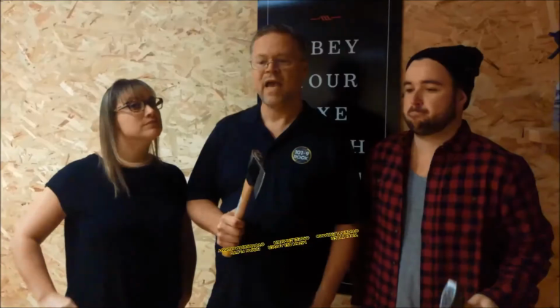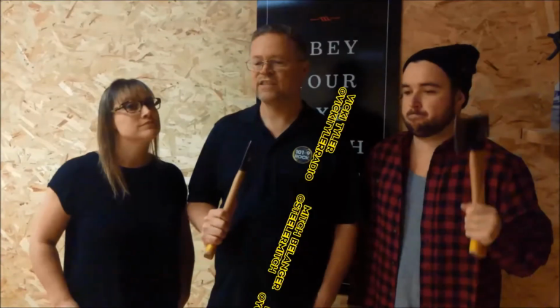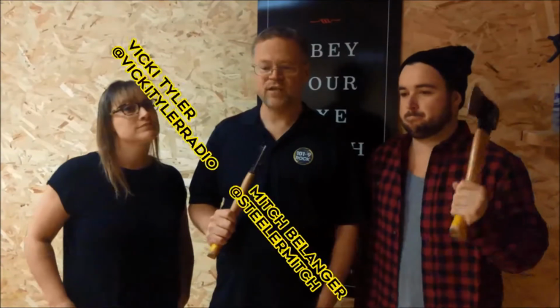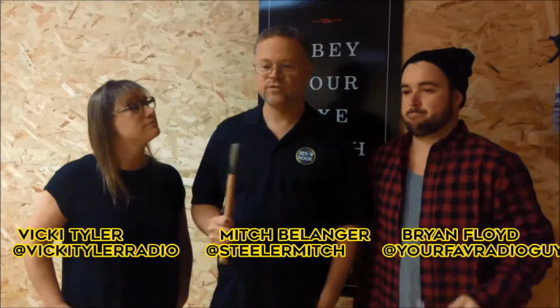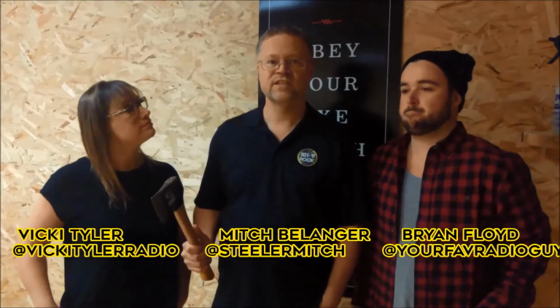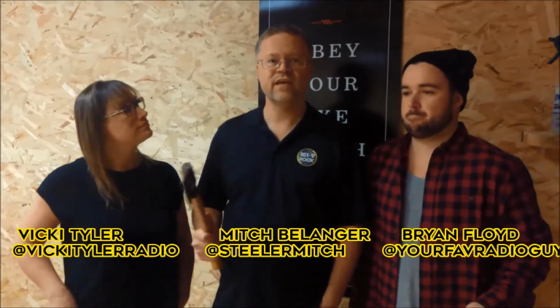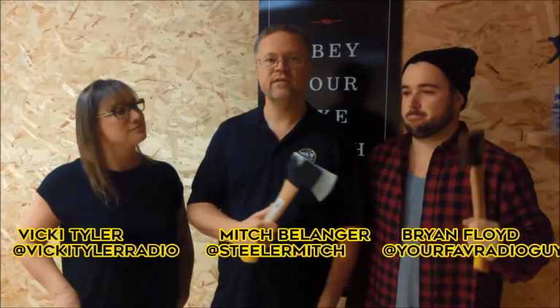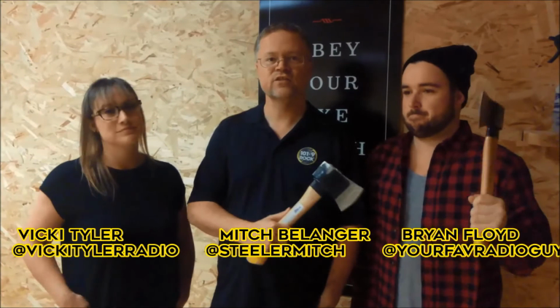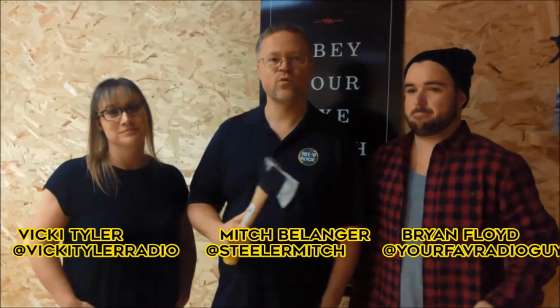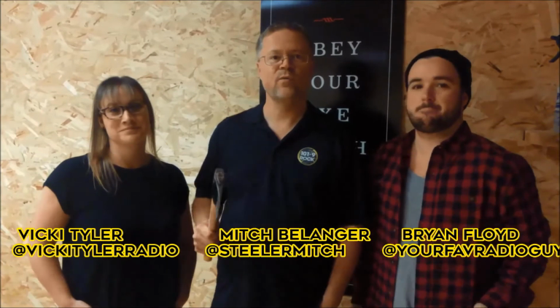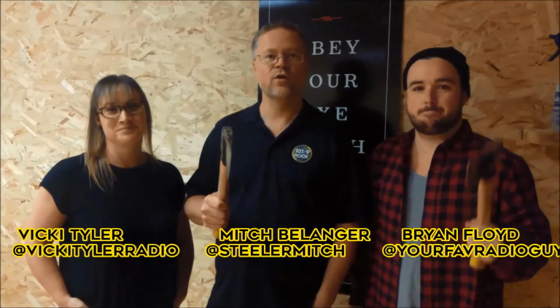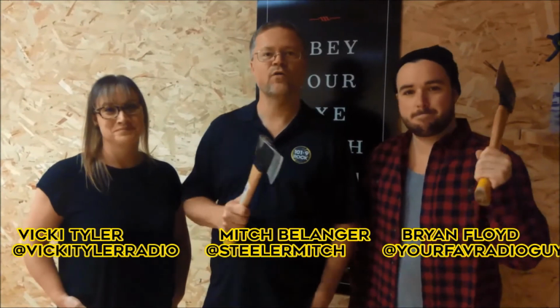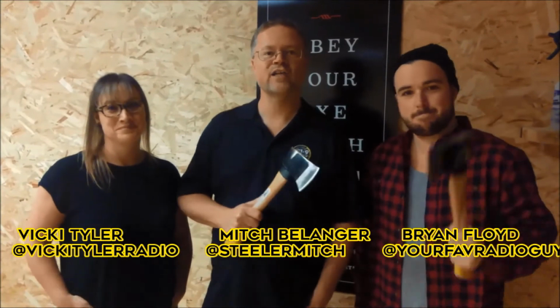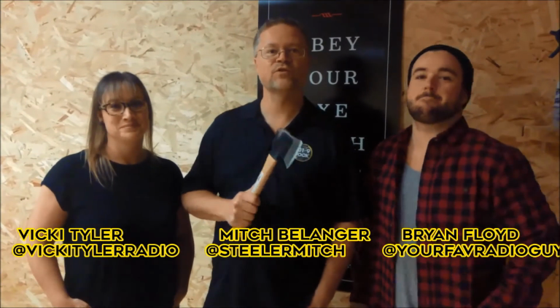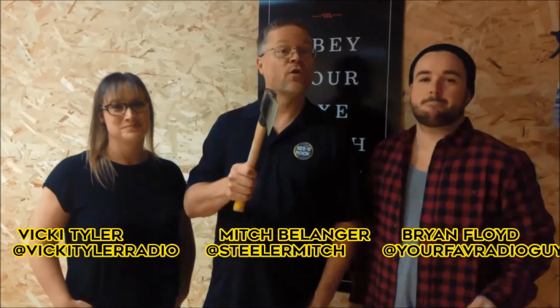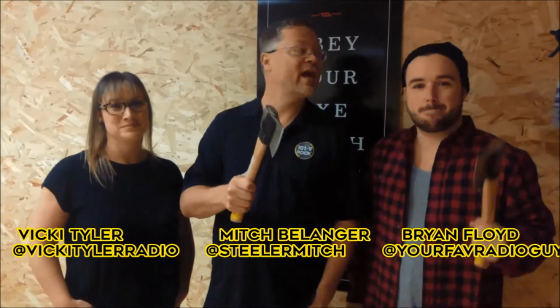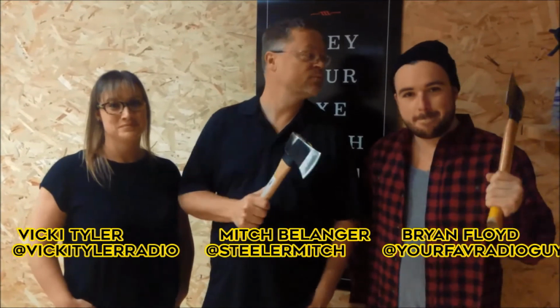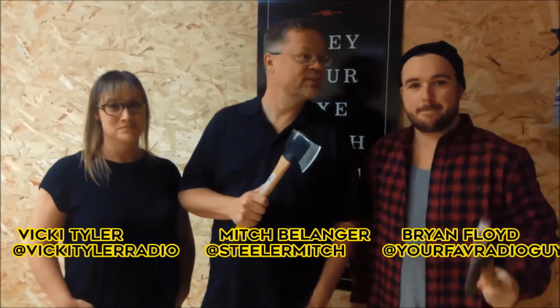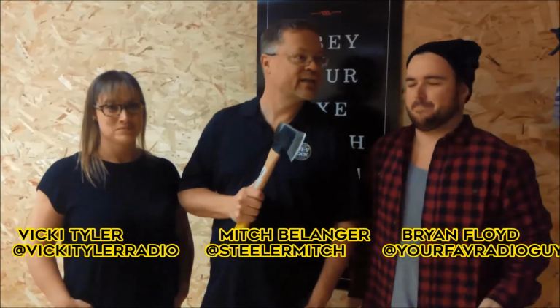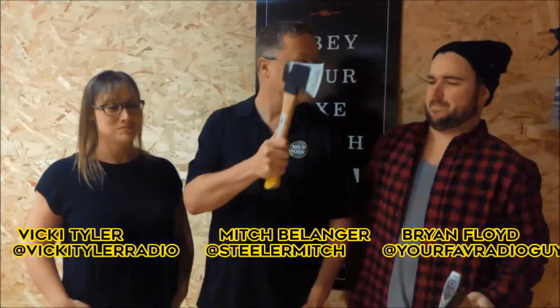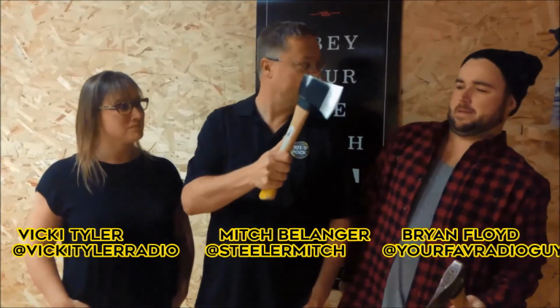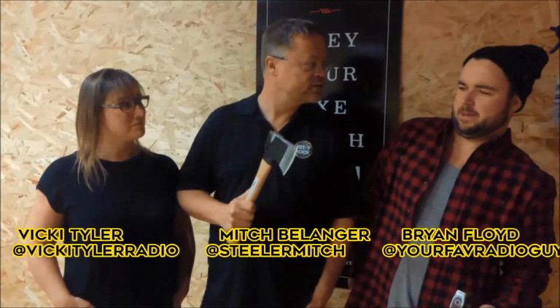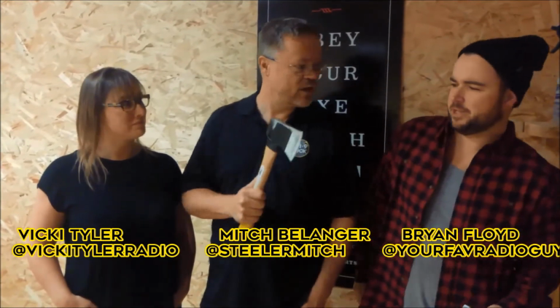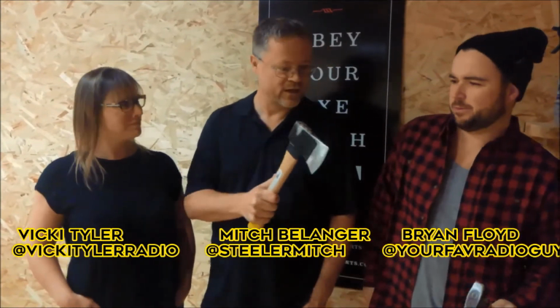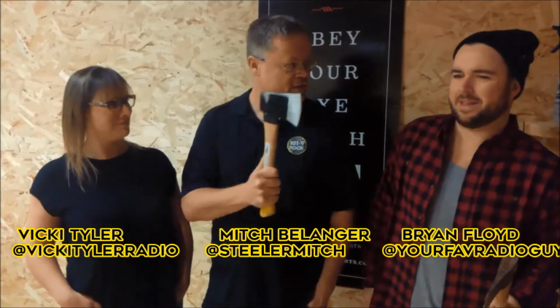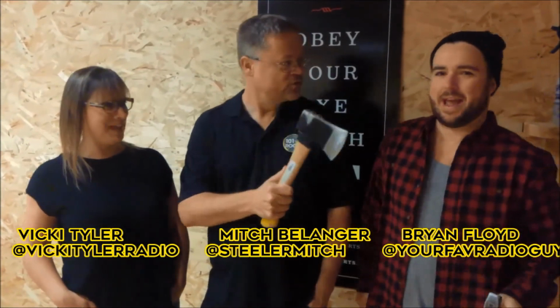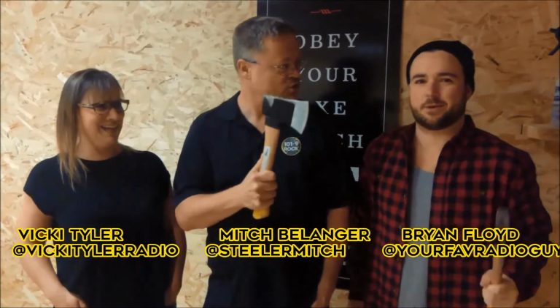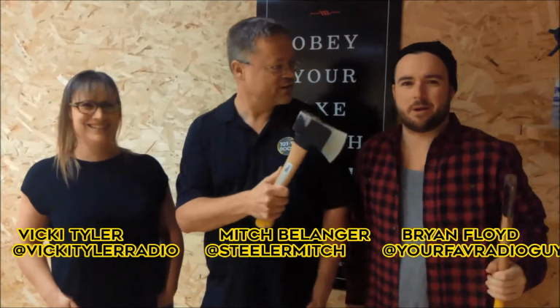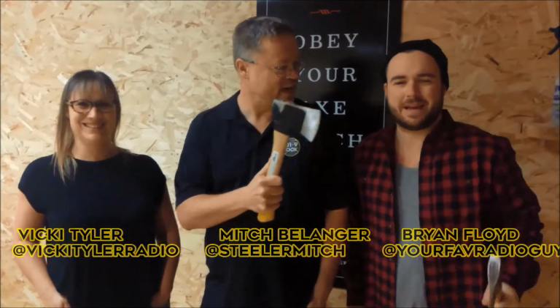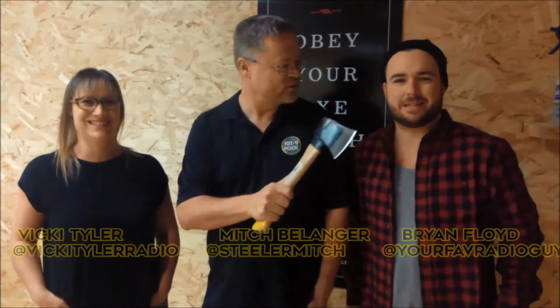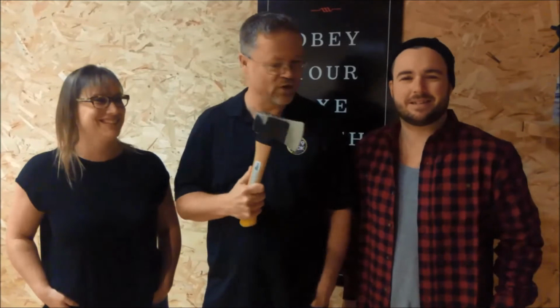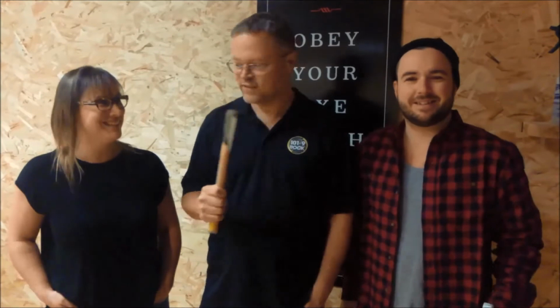Hey, it's Mitch. This is Vicki. This is Brian. We're at Northern Experts — NorthernExperts.com. Curtis is ready to show us how this works.